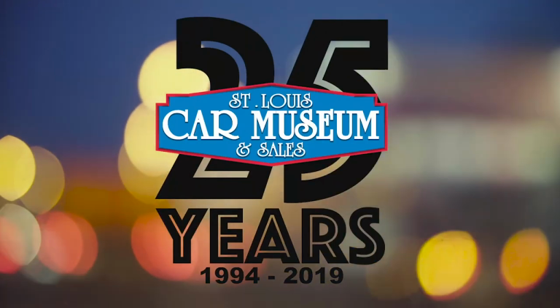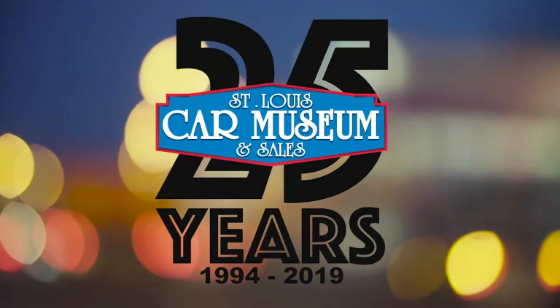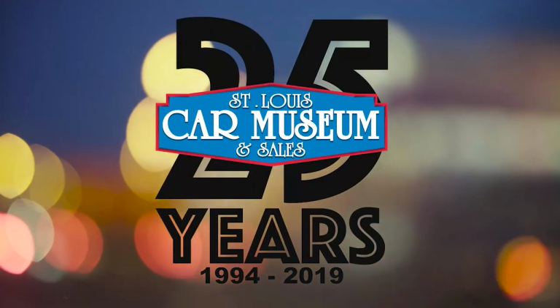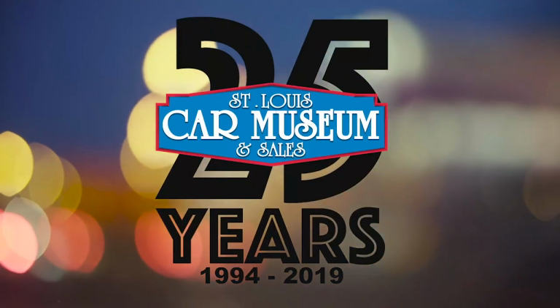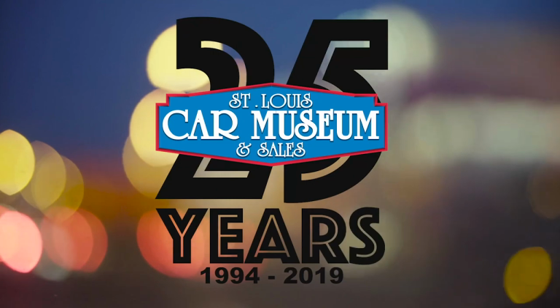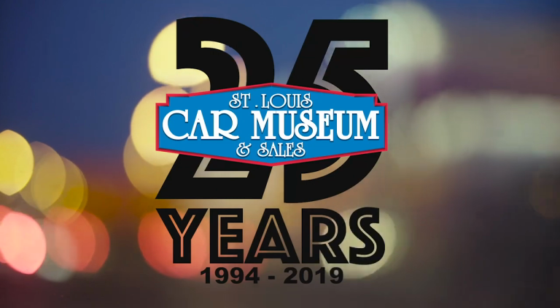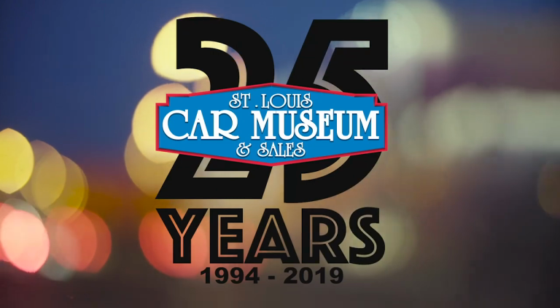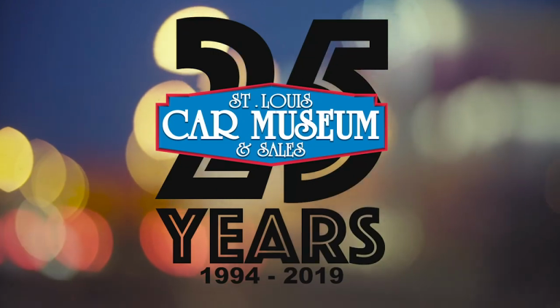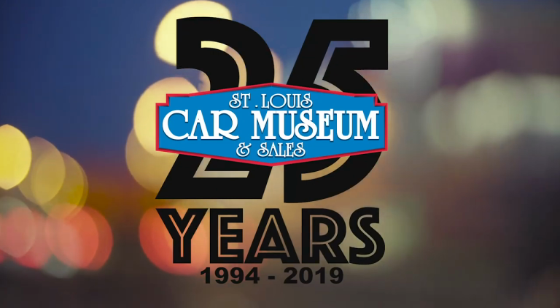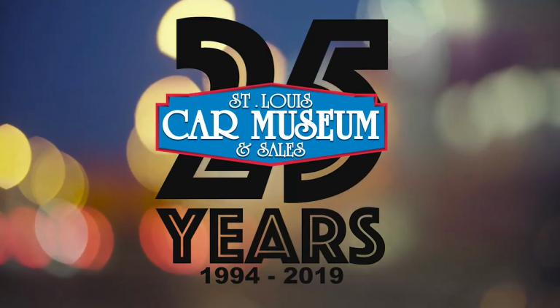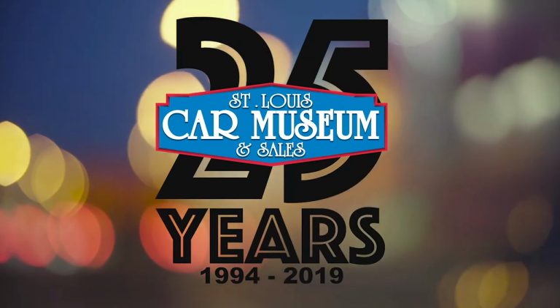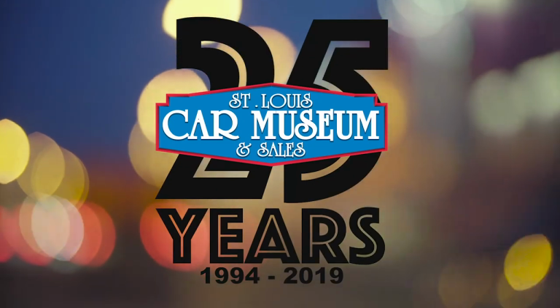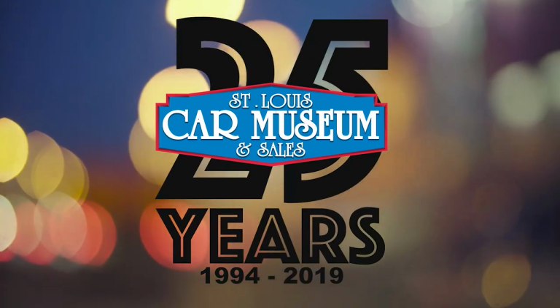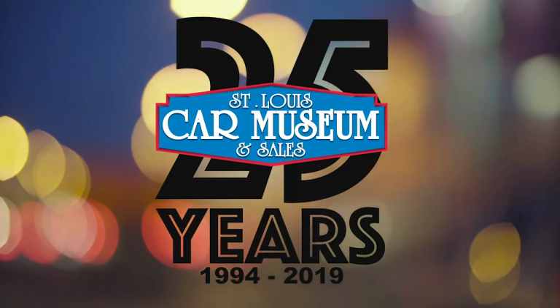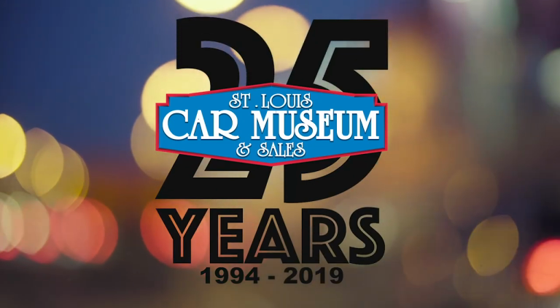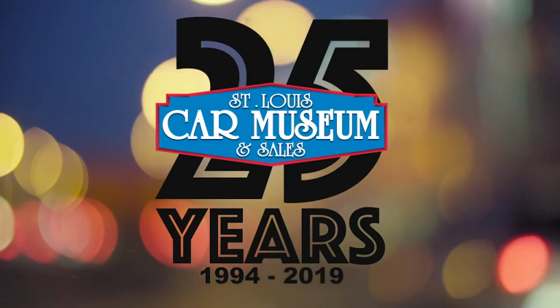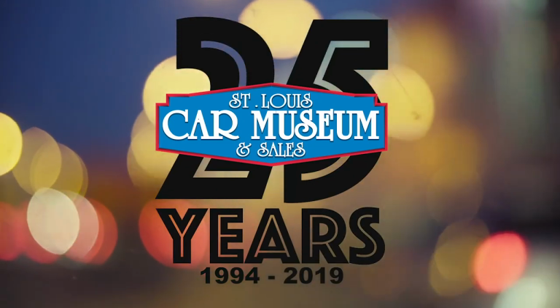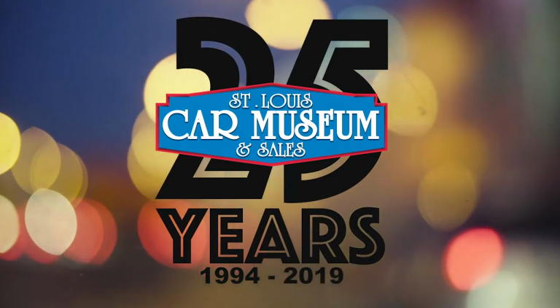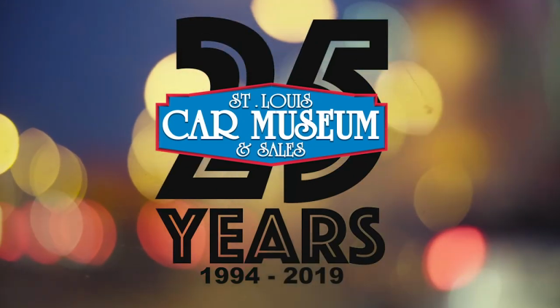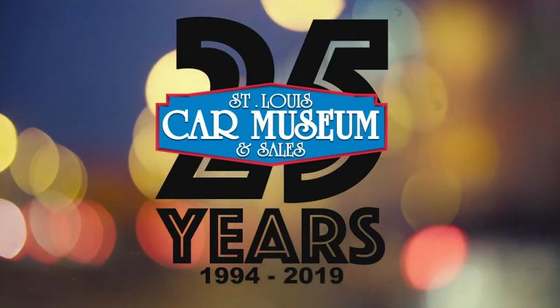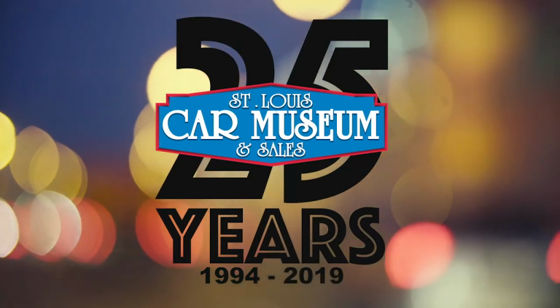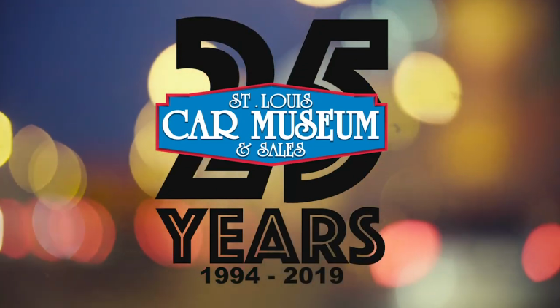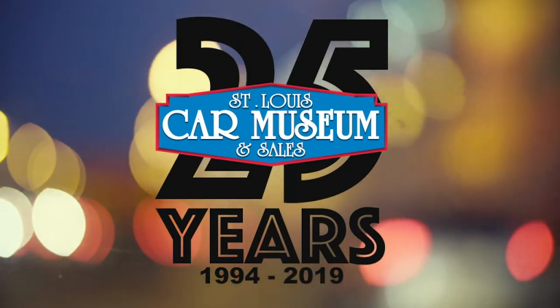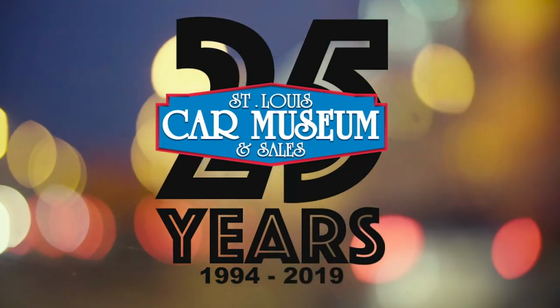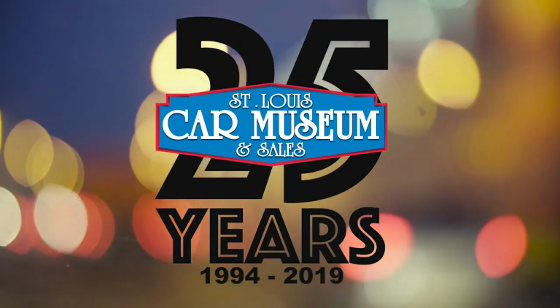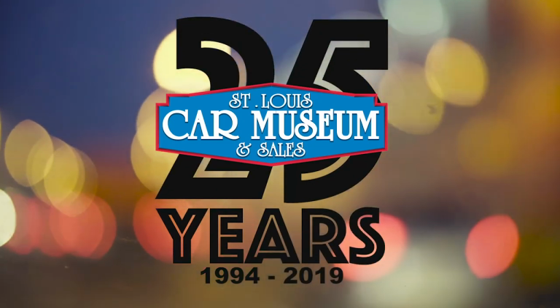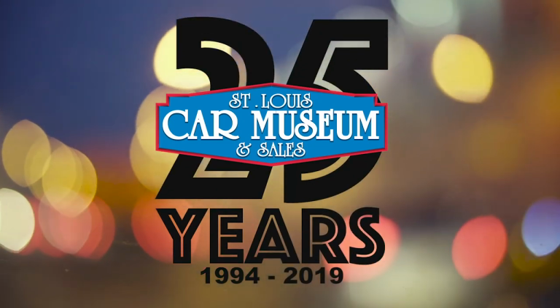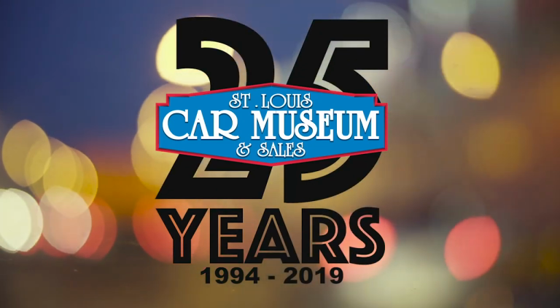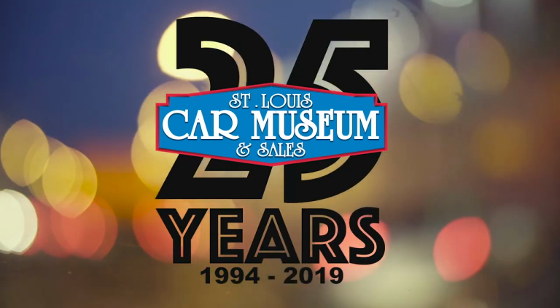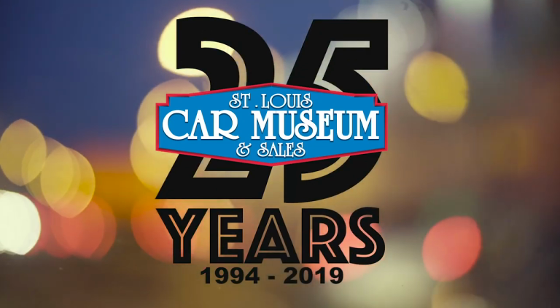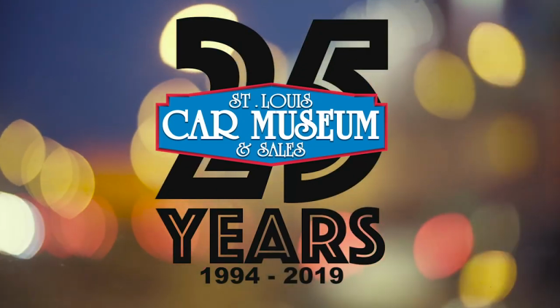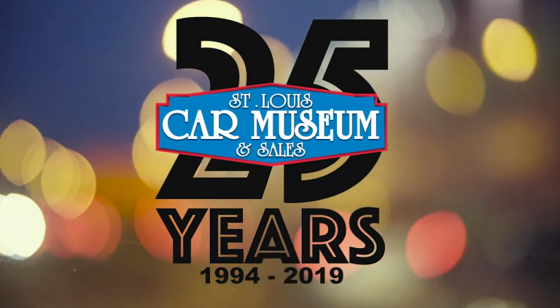If you like rare cars and want to see more, click subscribe and visit our website to see all of our current vehicles.